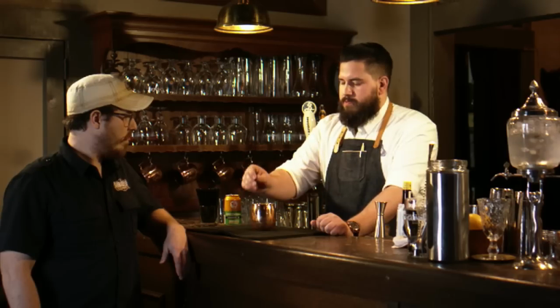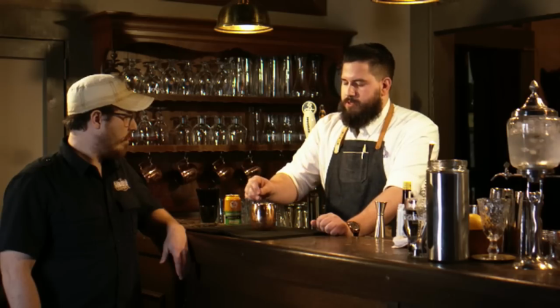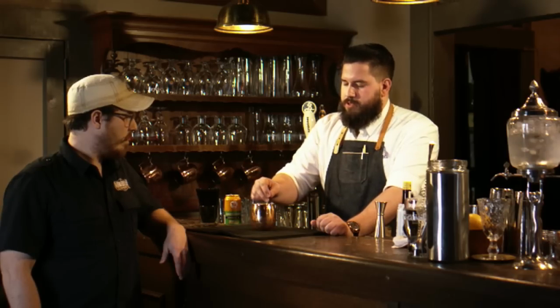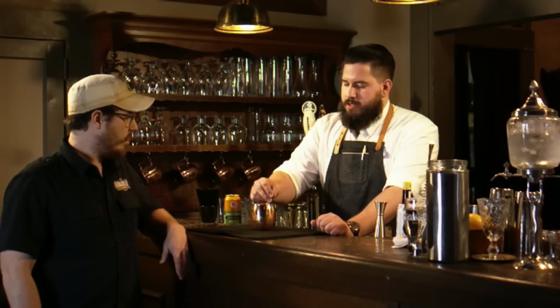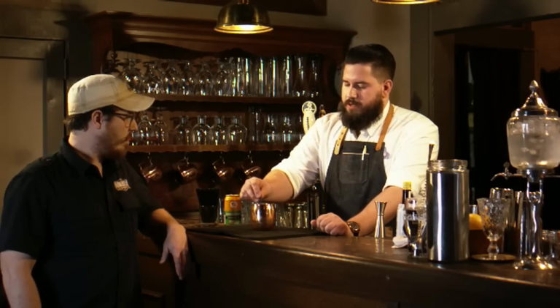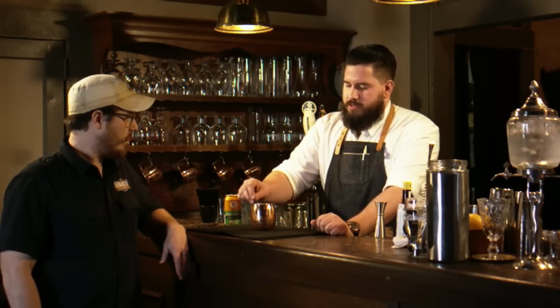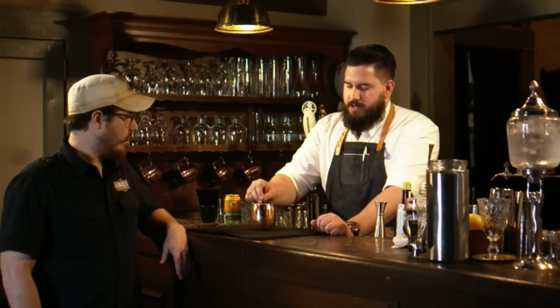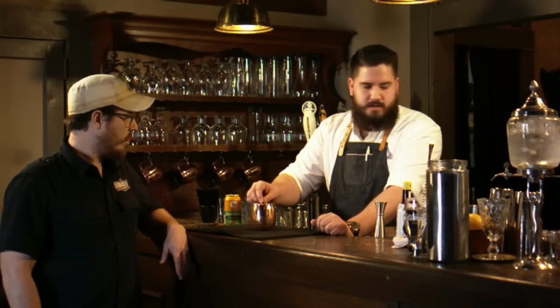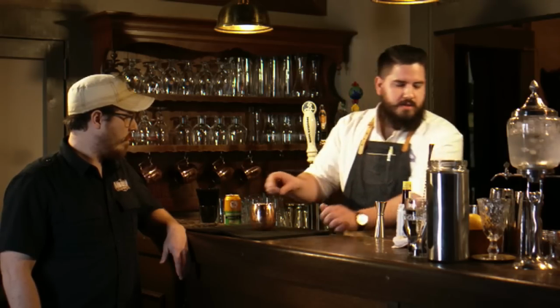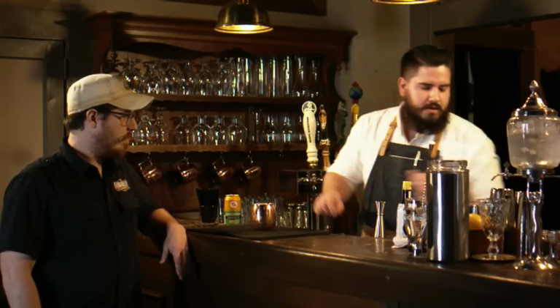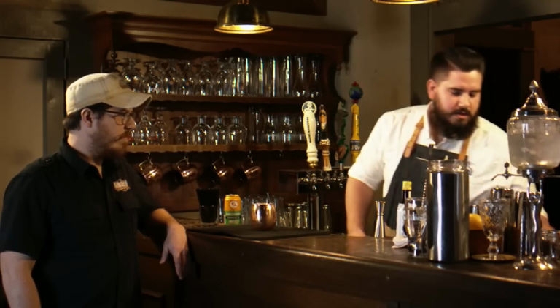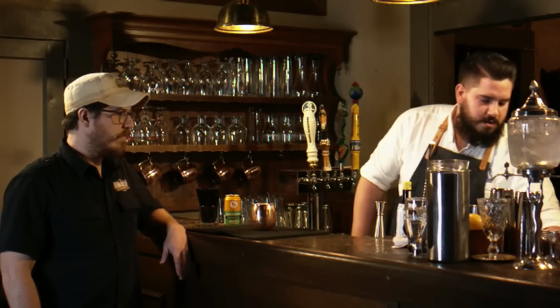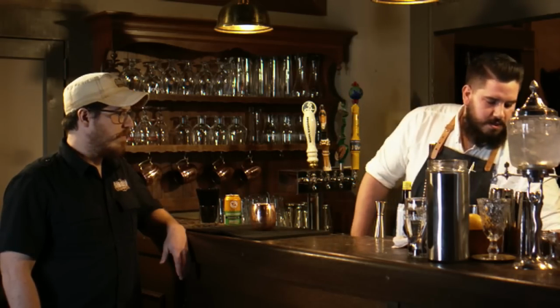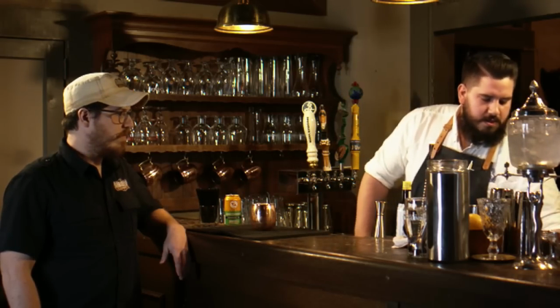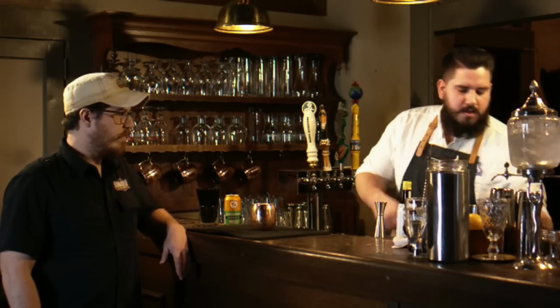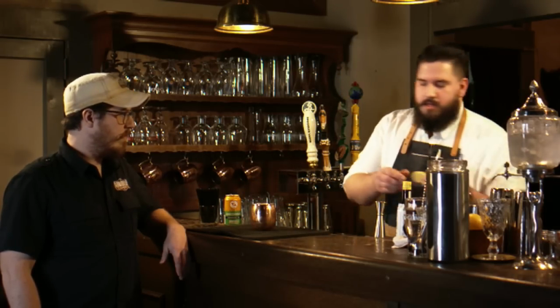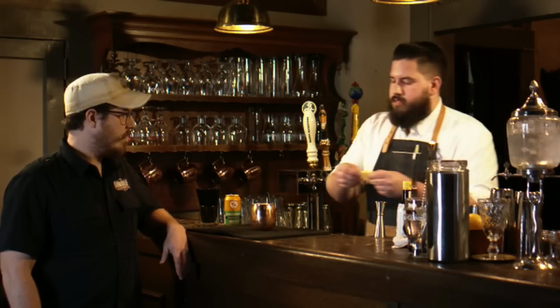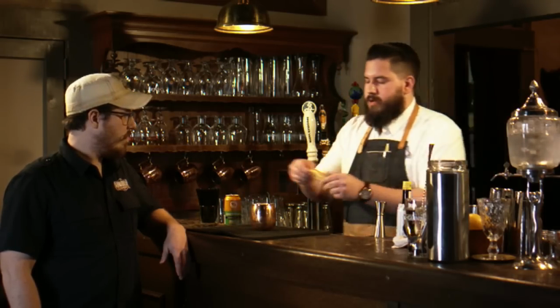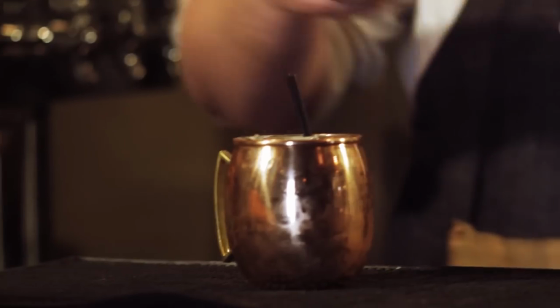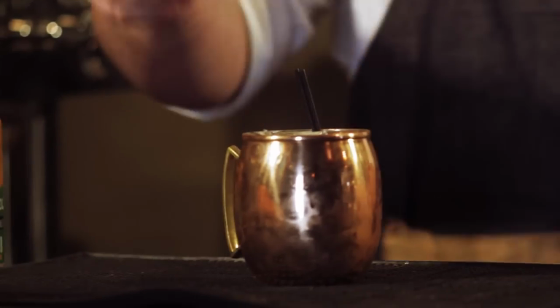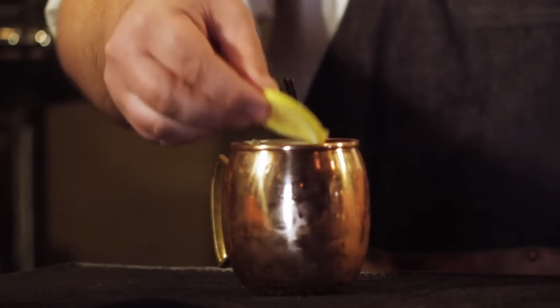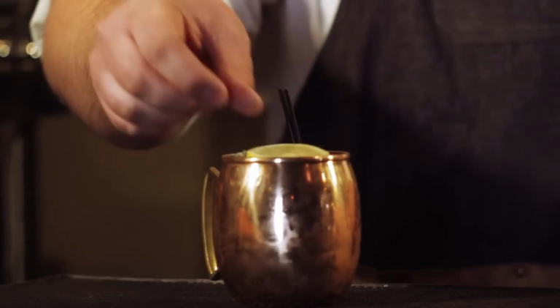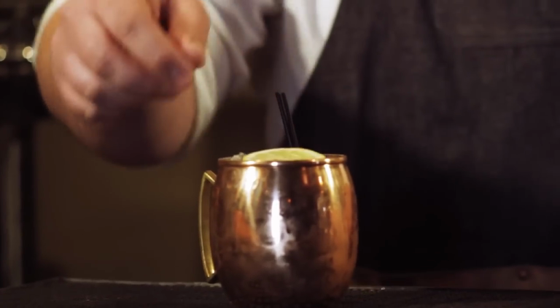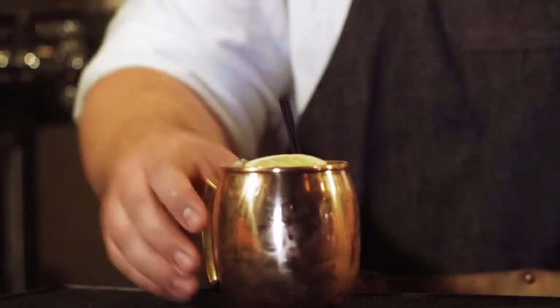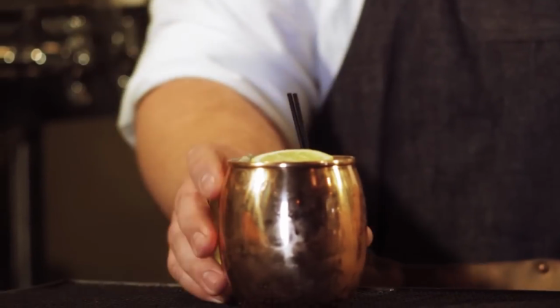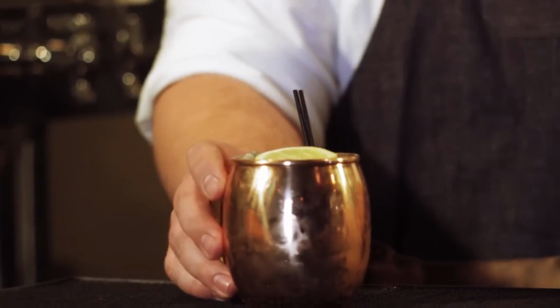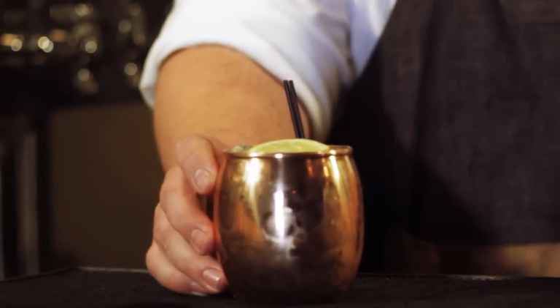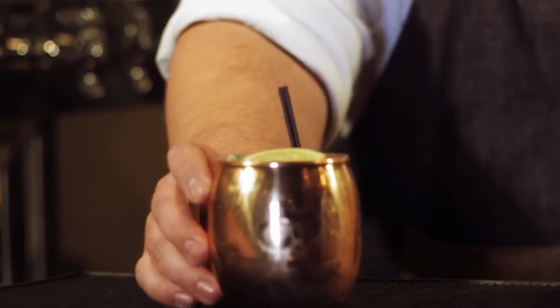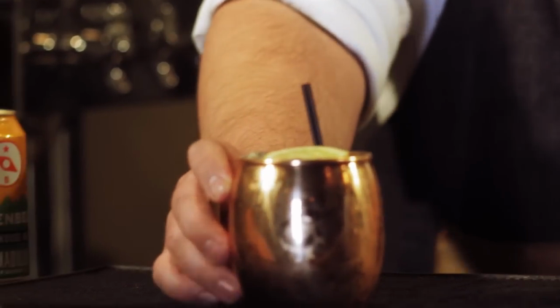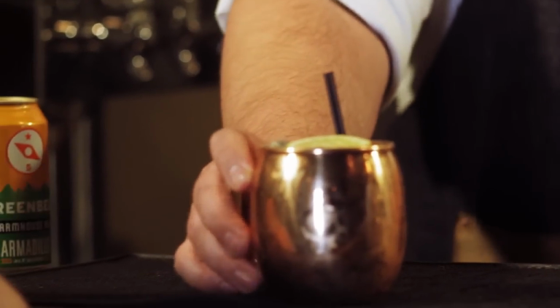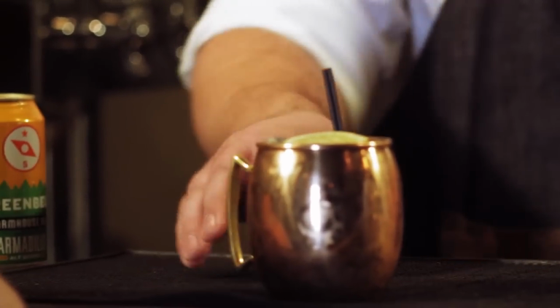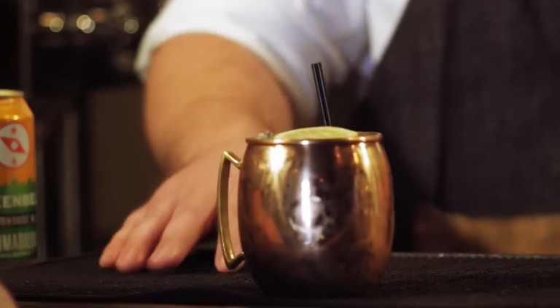Put two straws, give it a little stir, and top it off with the lemon wheel. We have the Denton Mule.